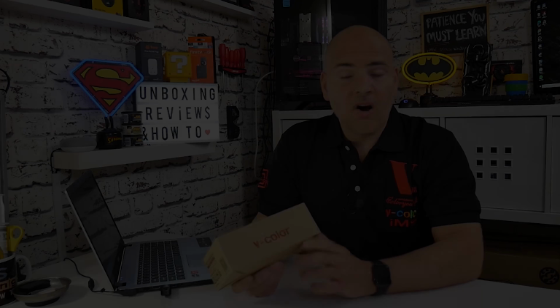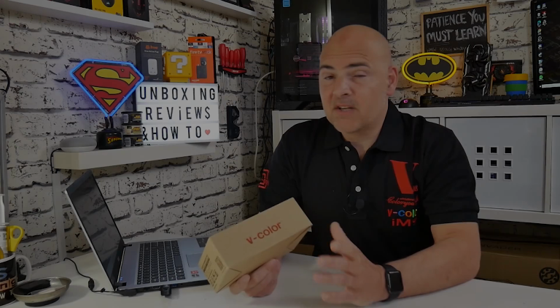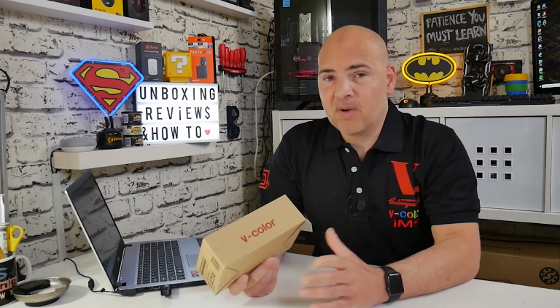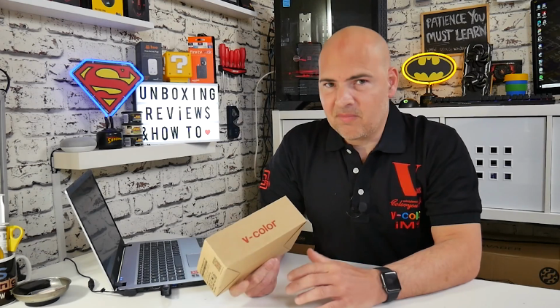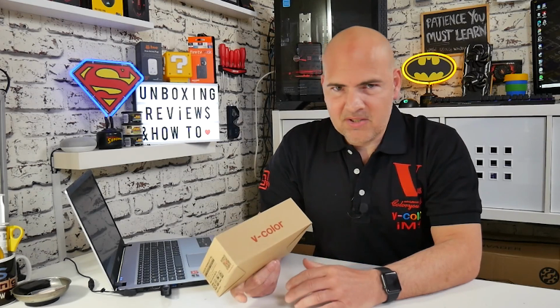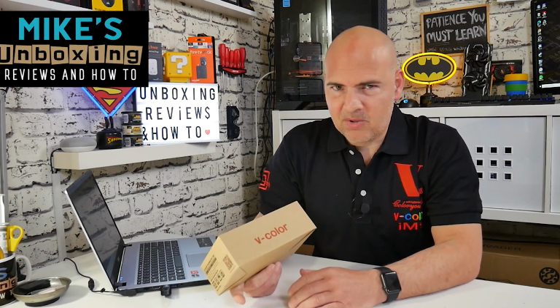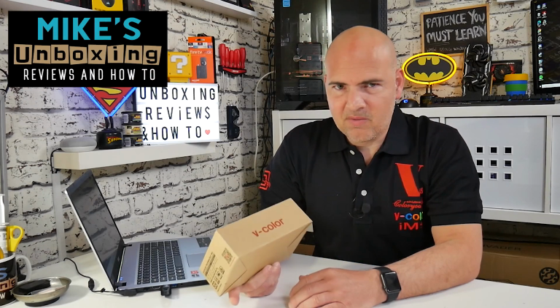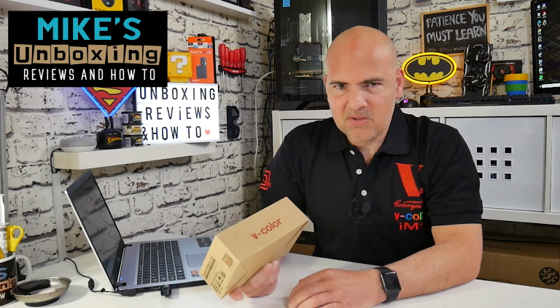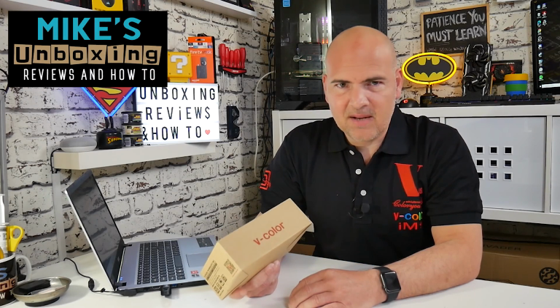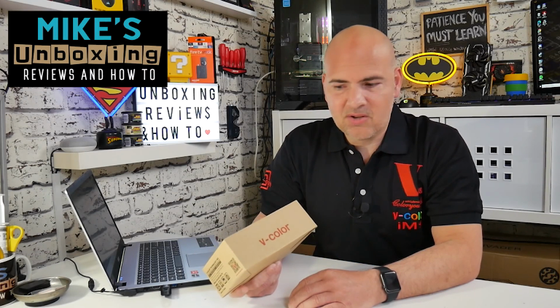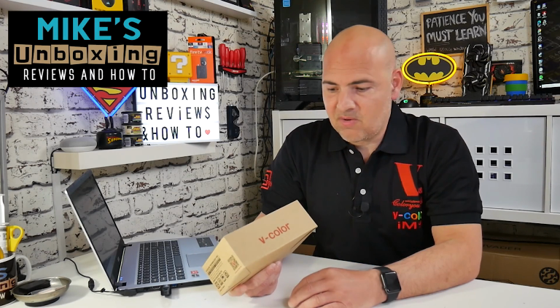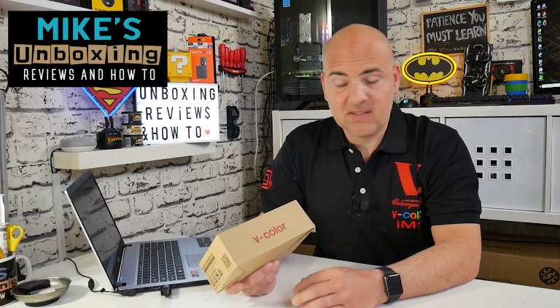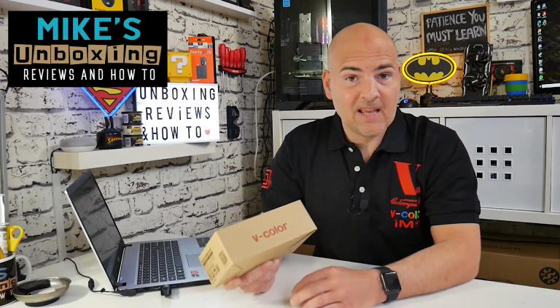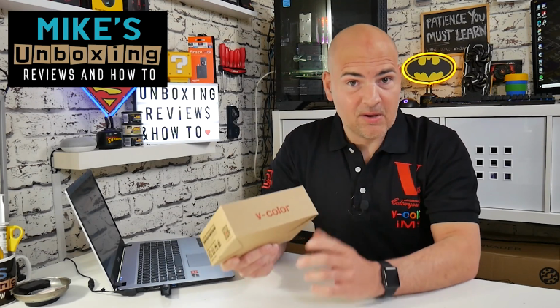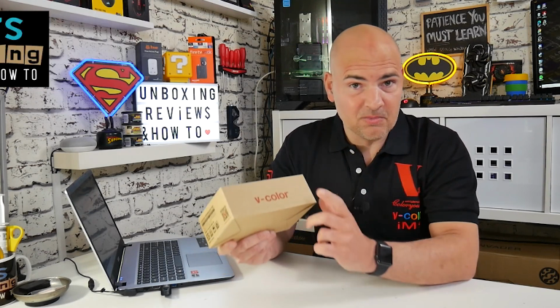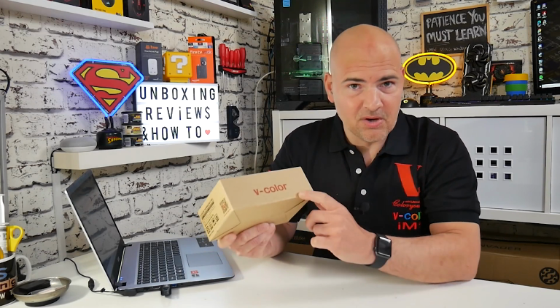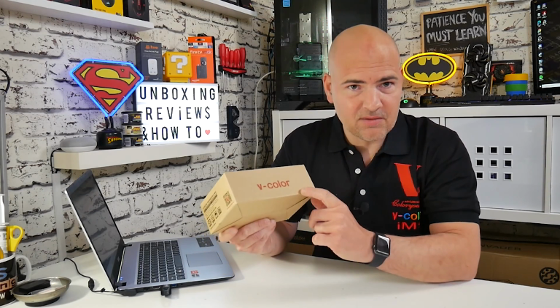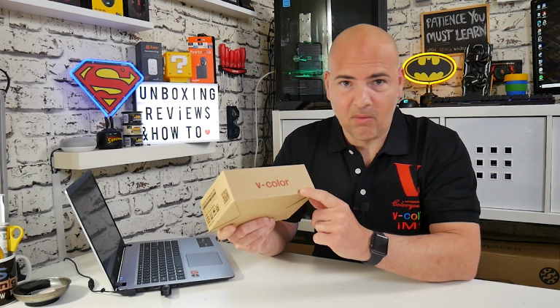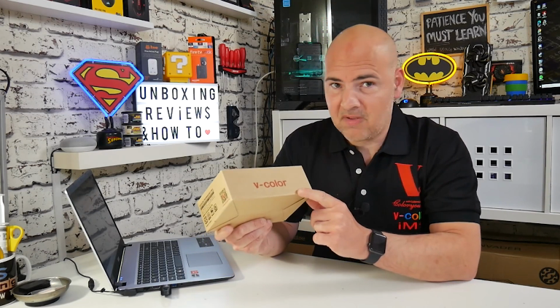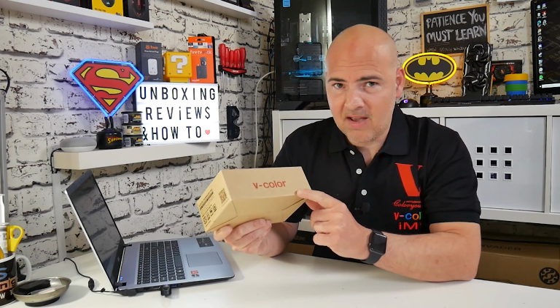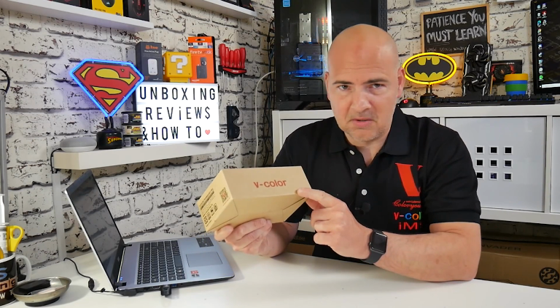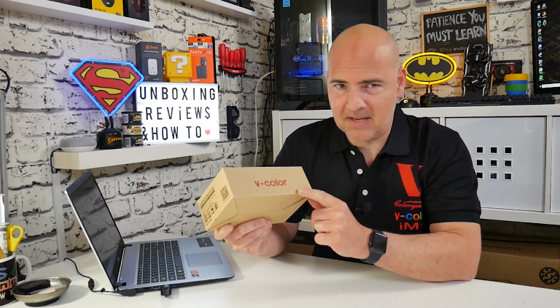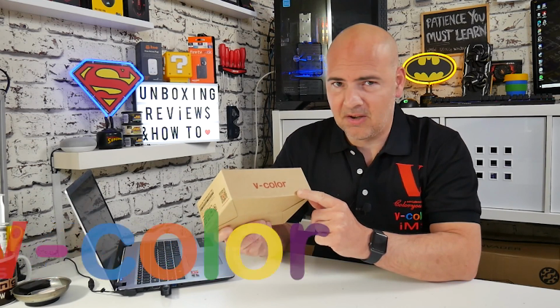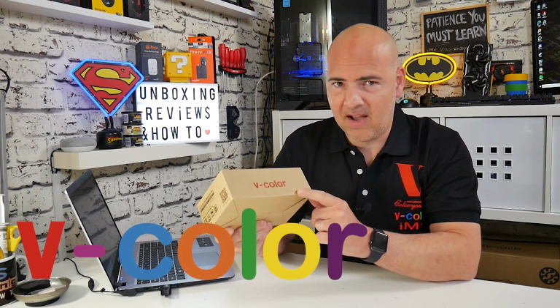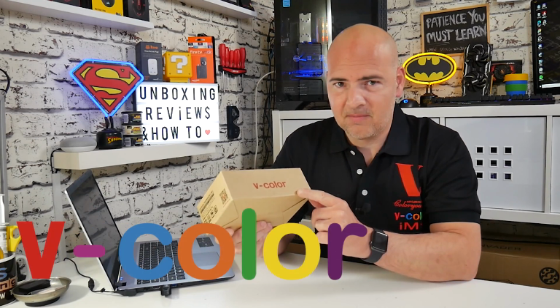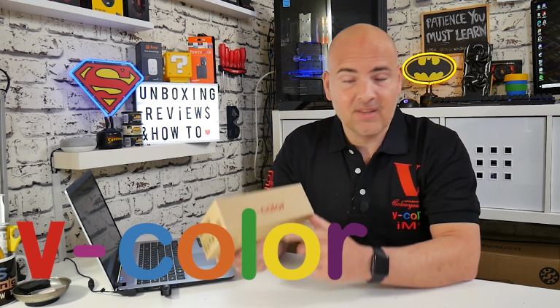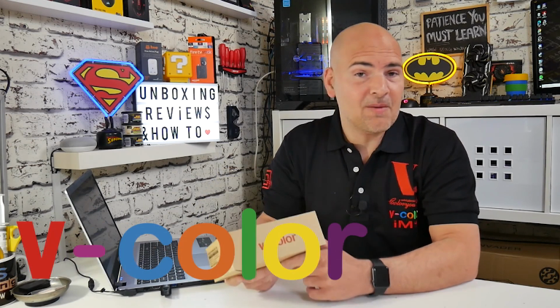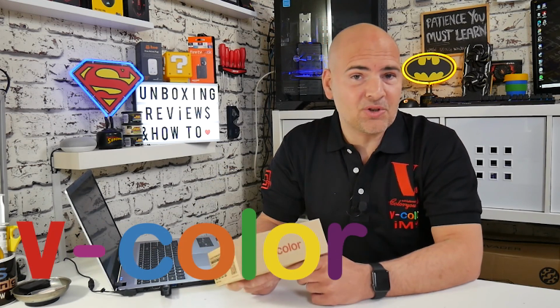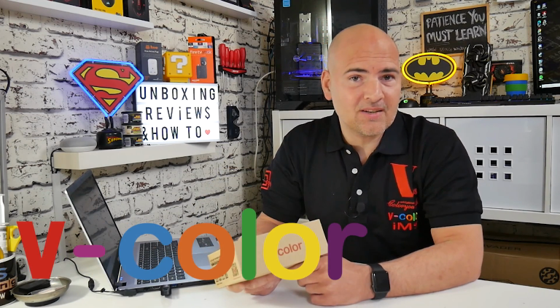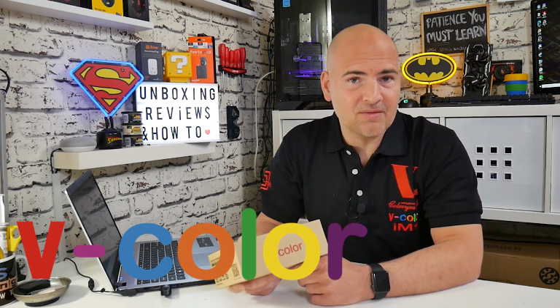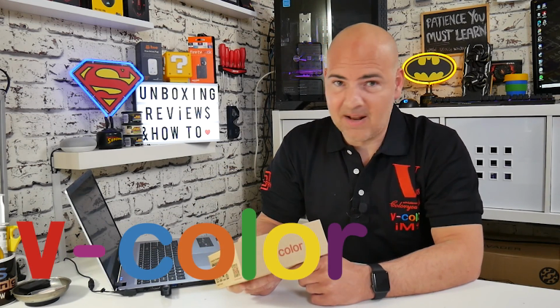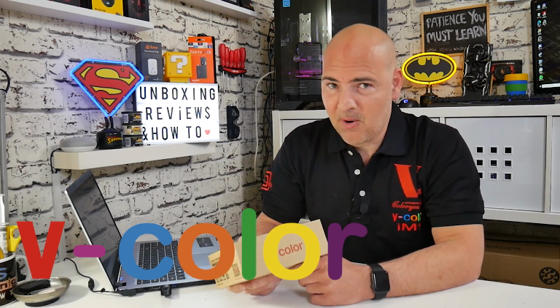Hi, it's Mike from Mike's Unboxing Reviews on How To, and today we've got some goodies from V-Color to take a look at. Keep watching to find out more.